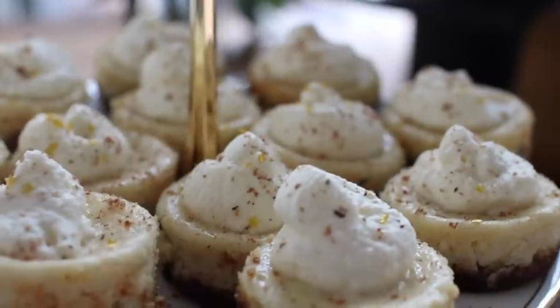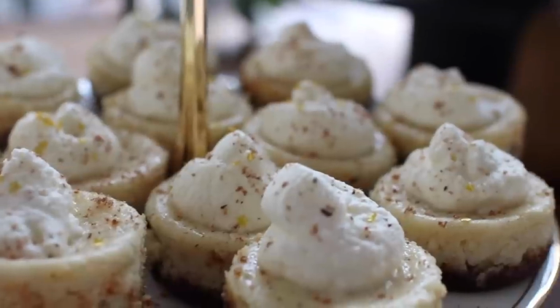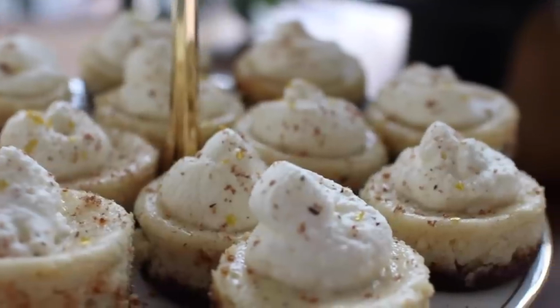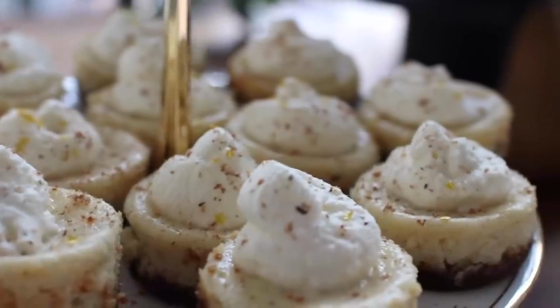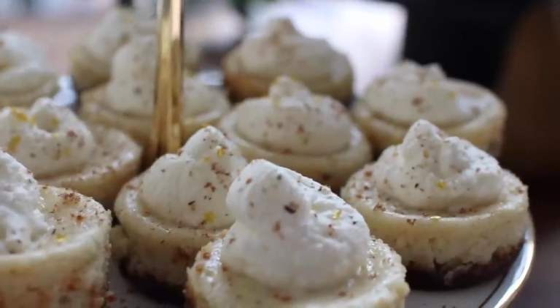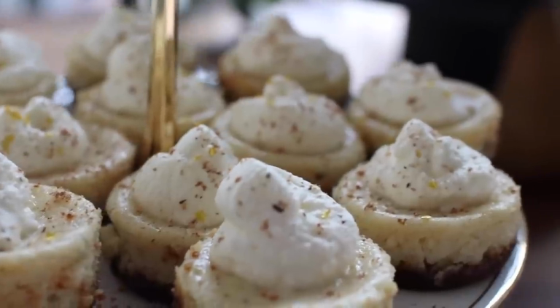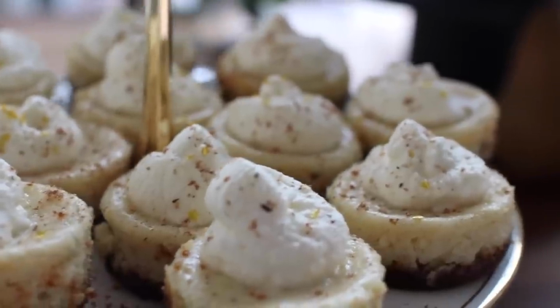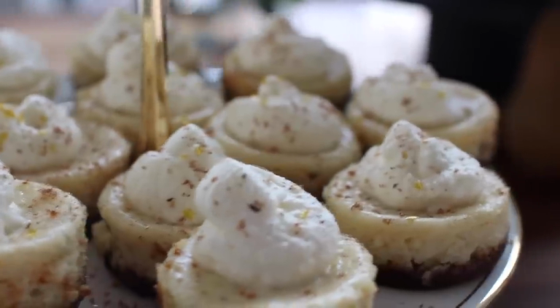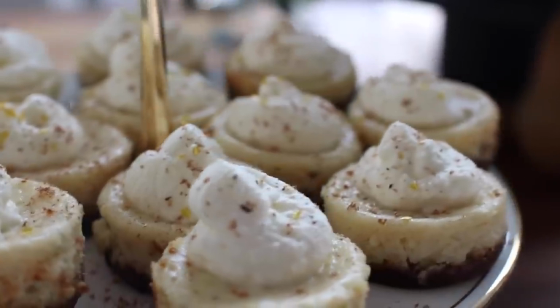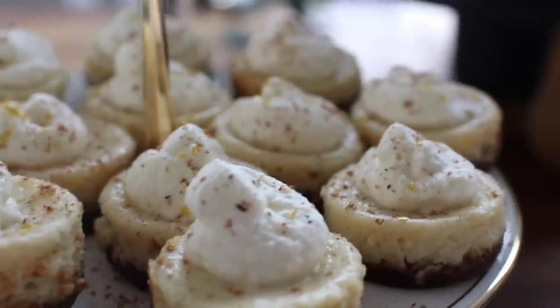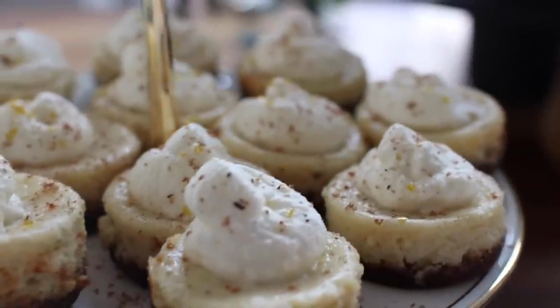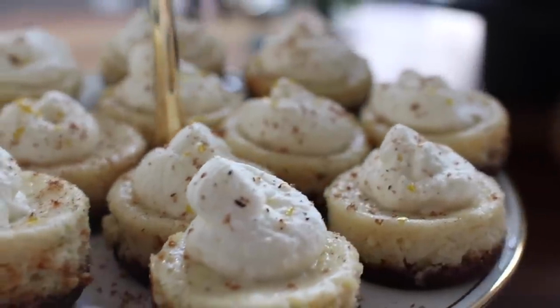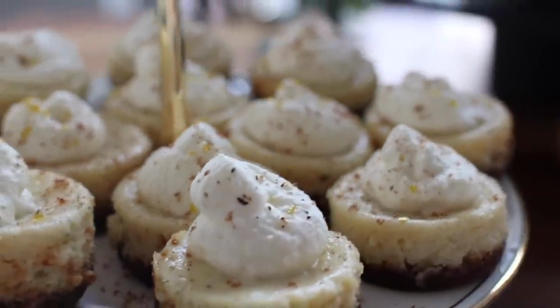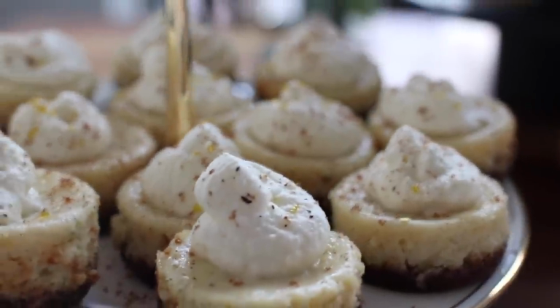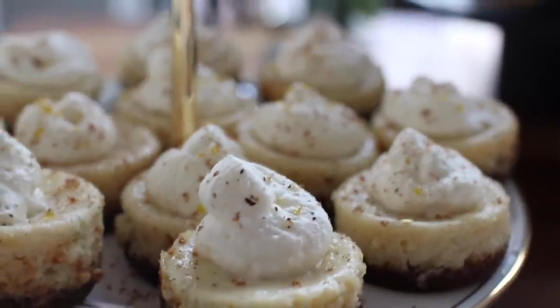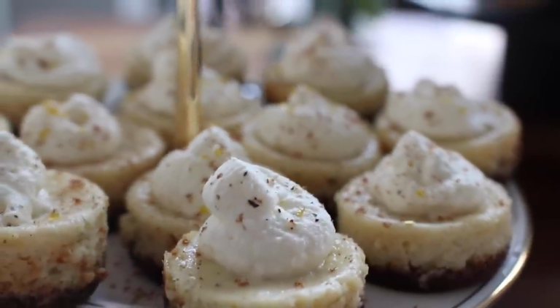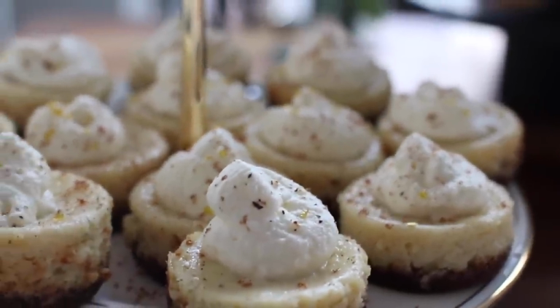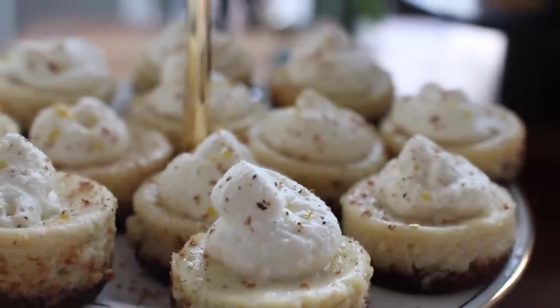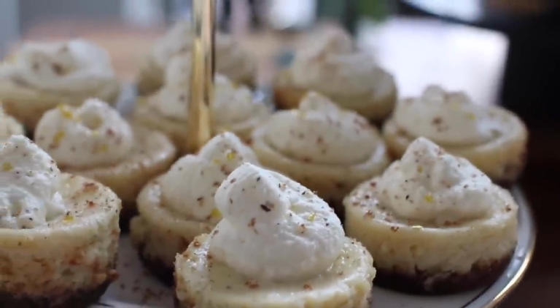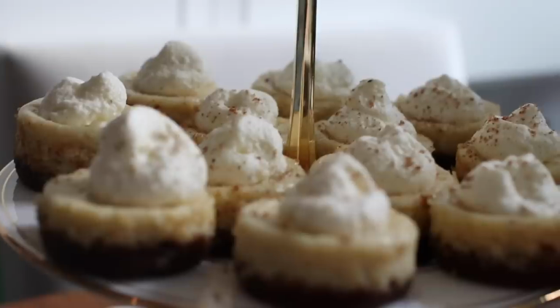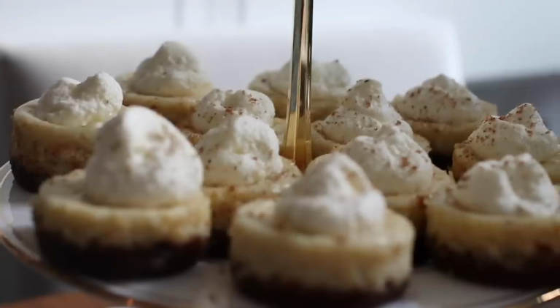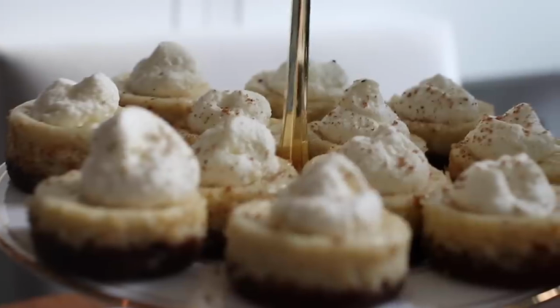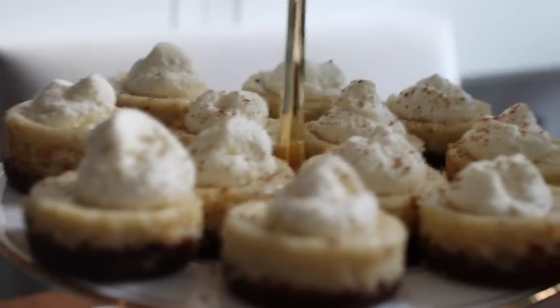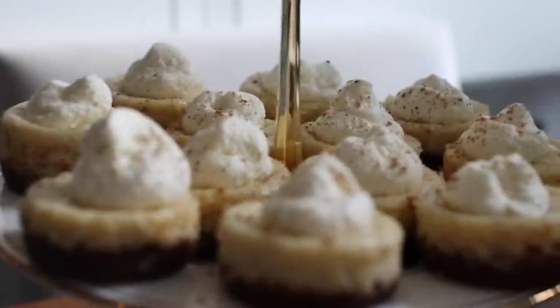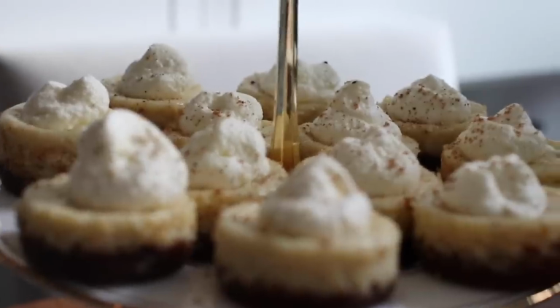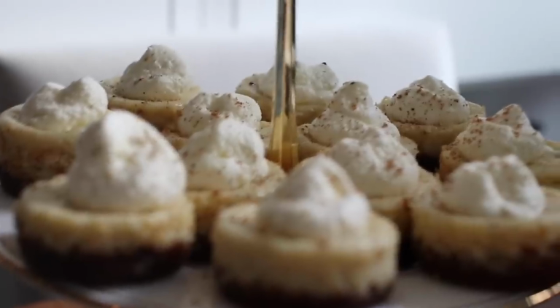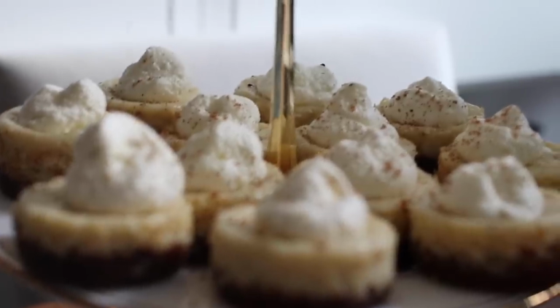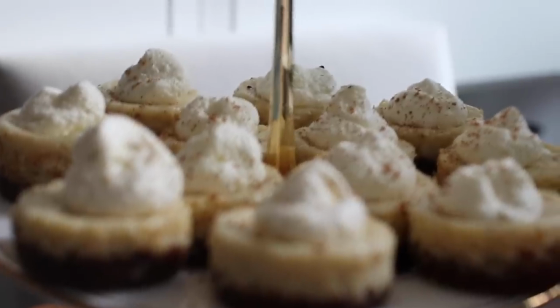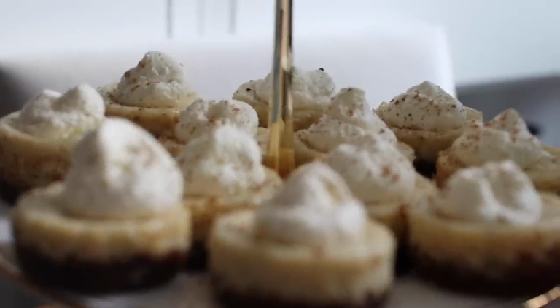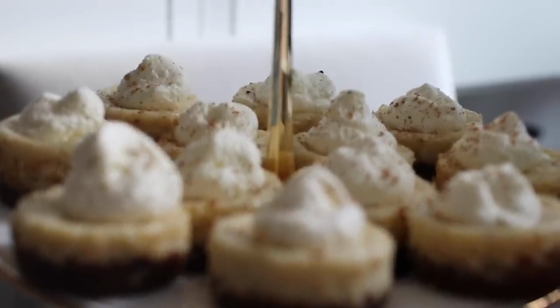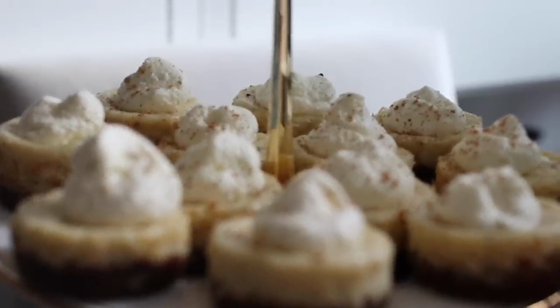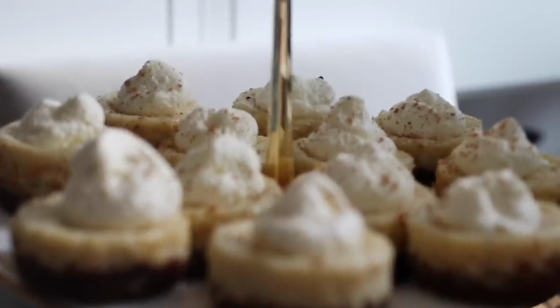And then I made these little eggnog cheesecakes, which I think are so cute, and you can also make those the day before.